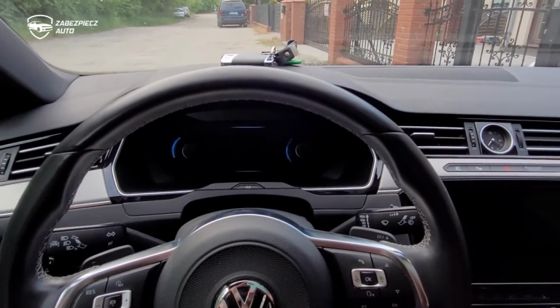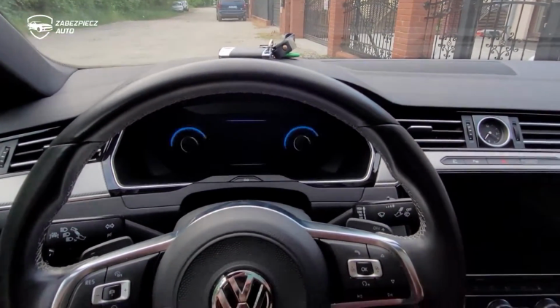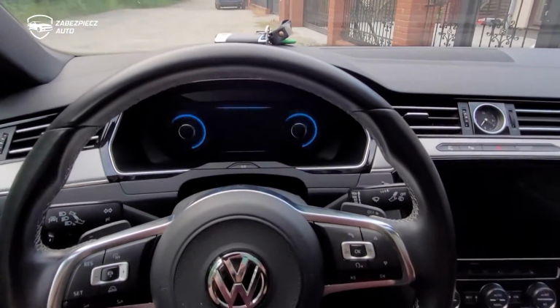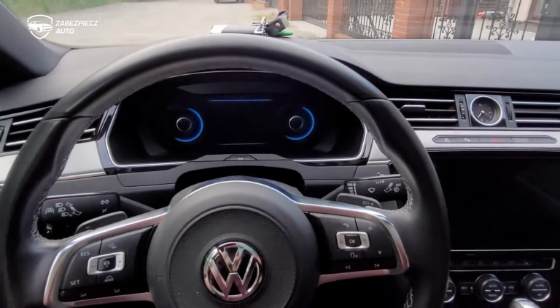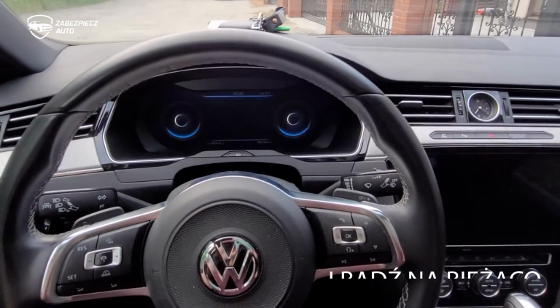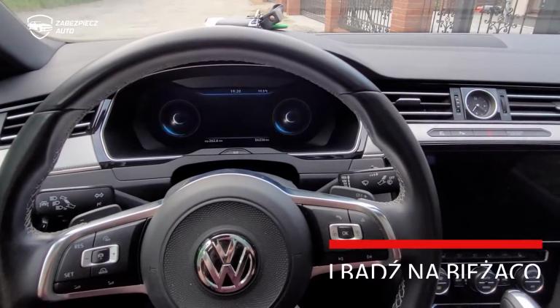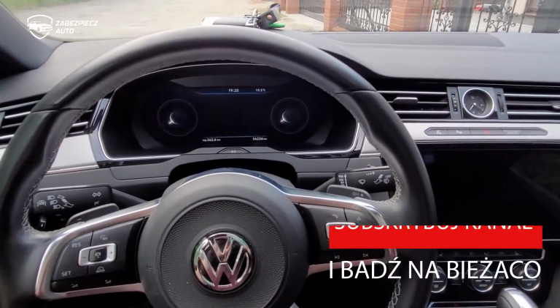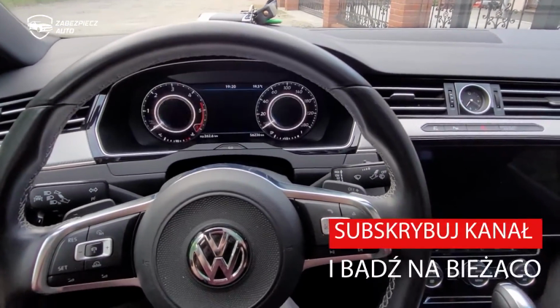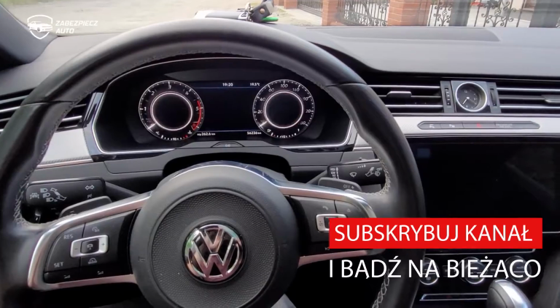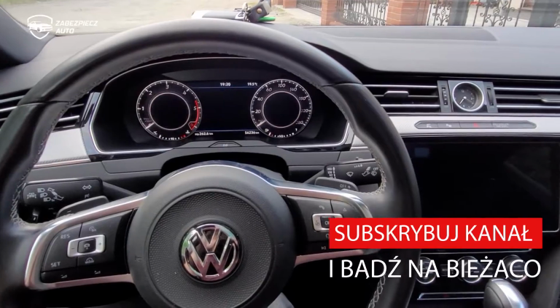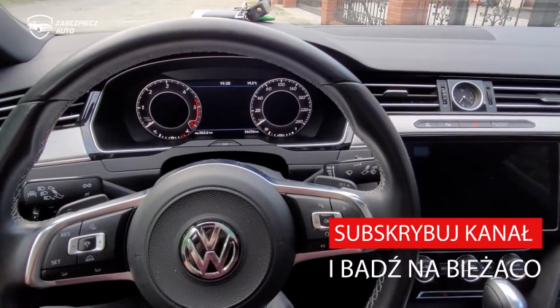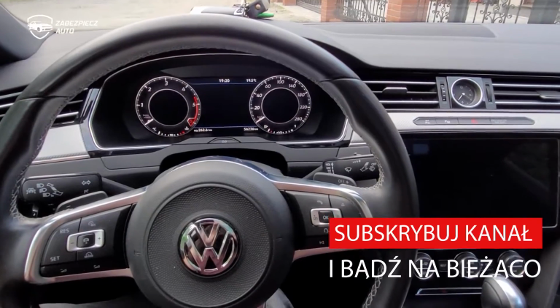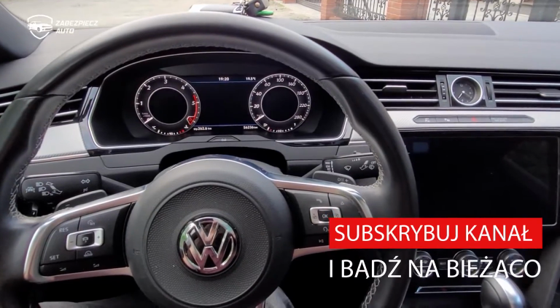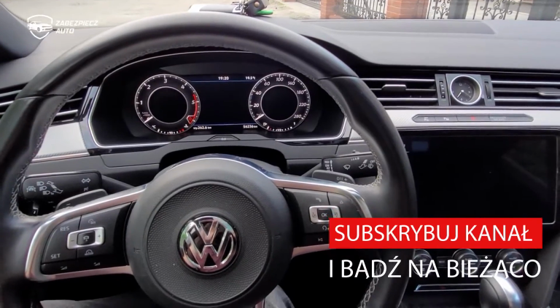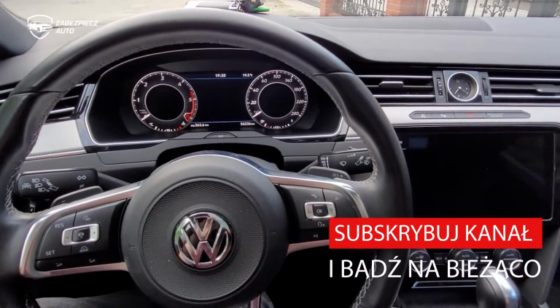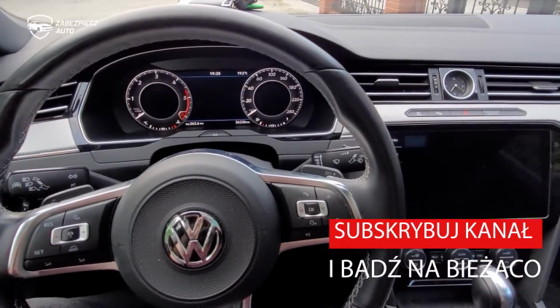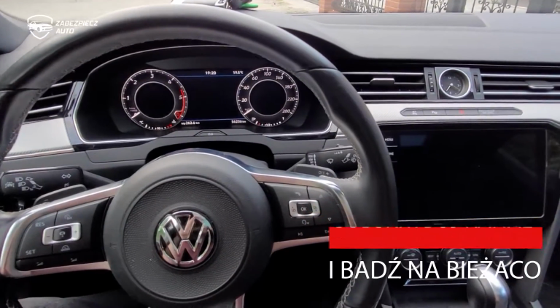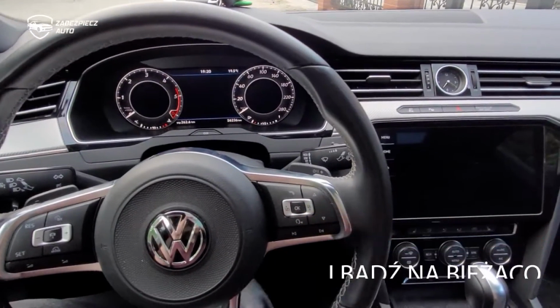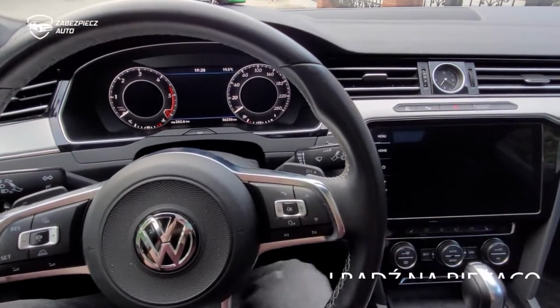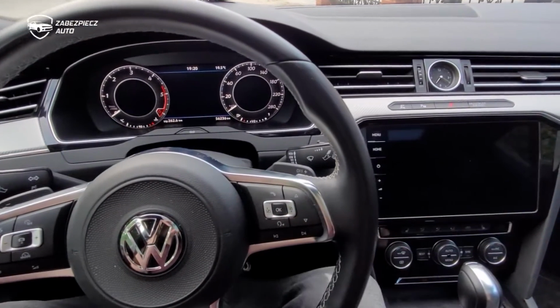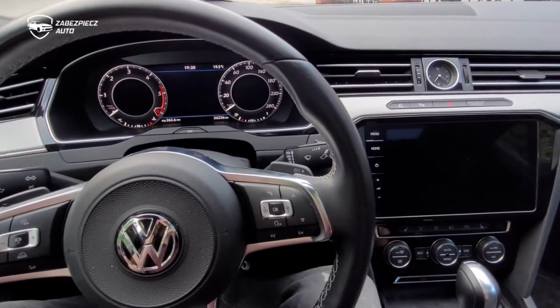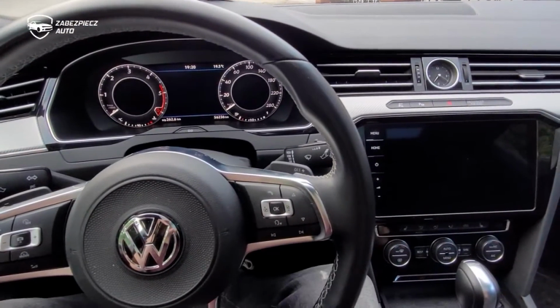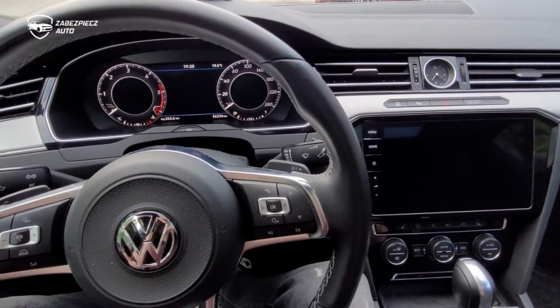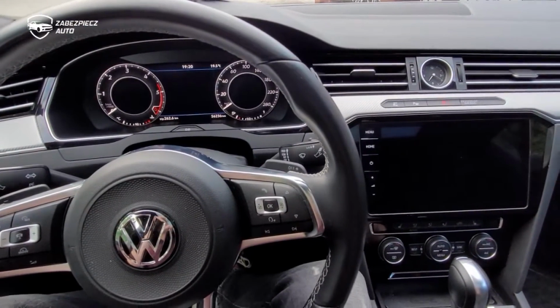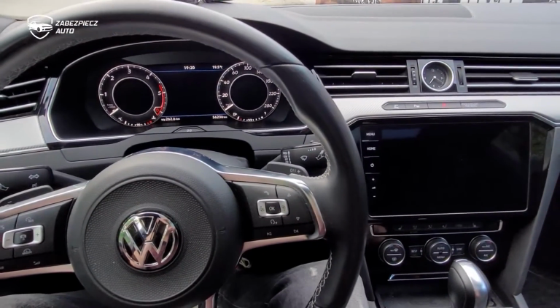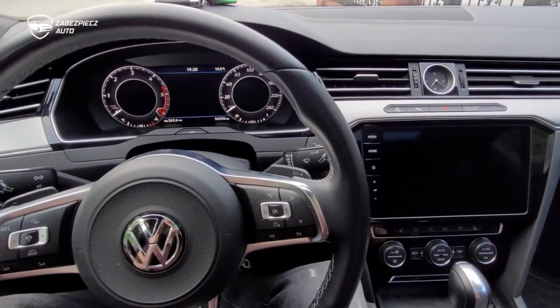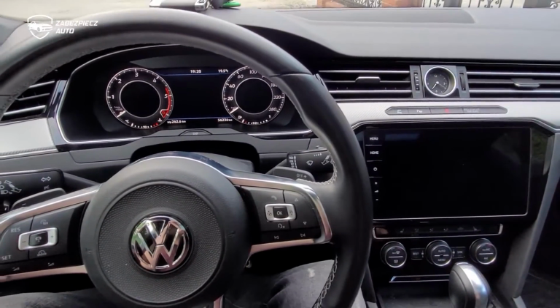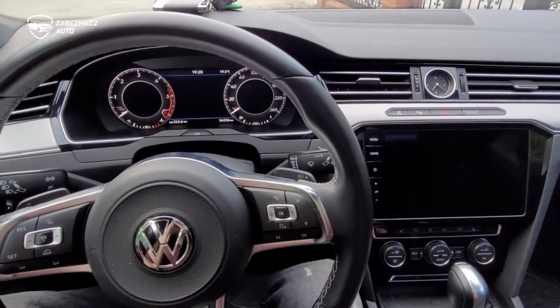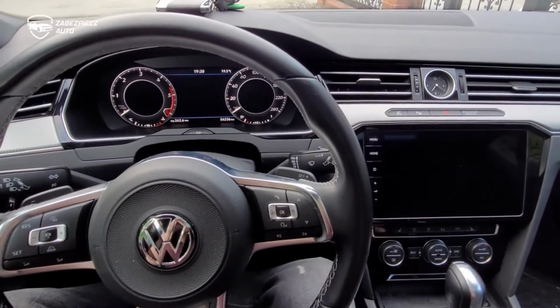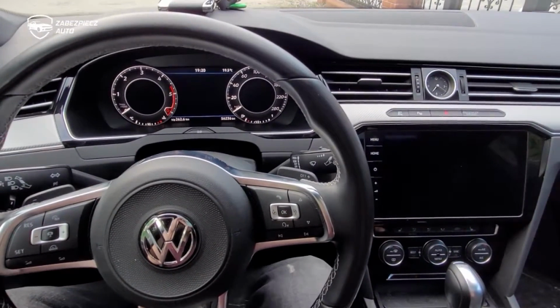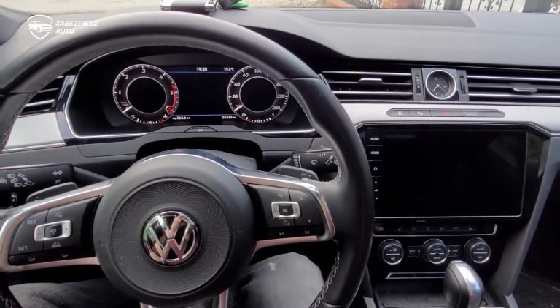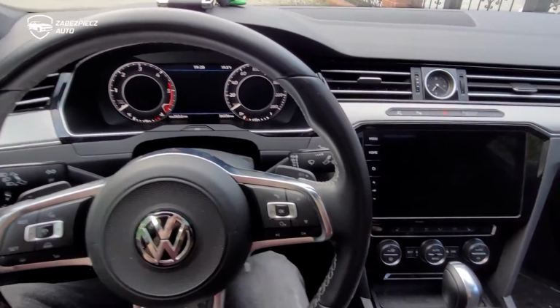Dzień dobry. Tutaj zabezpiecz auto. Kolejna ciekawa realizacja, jaką jest Volkswagen Arteon.